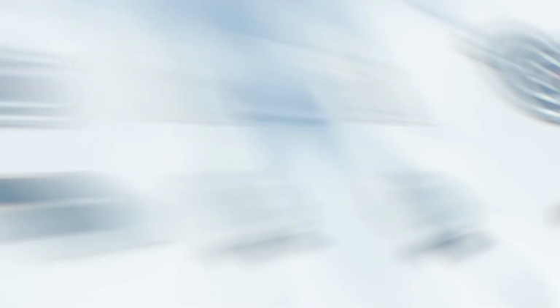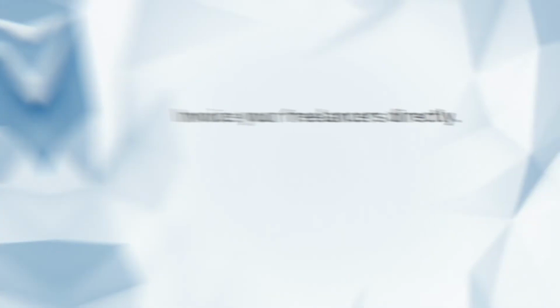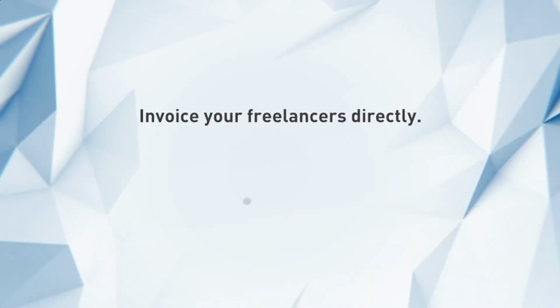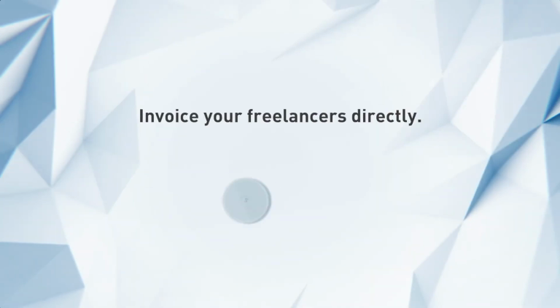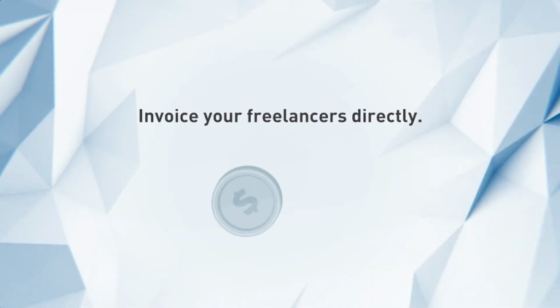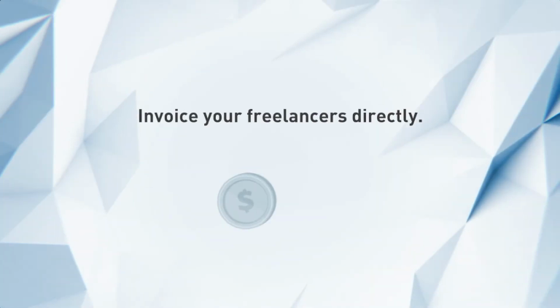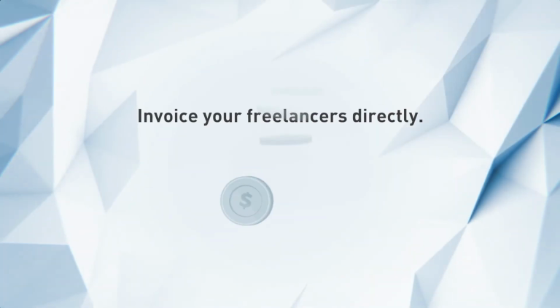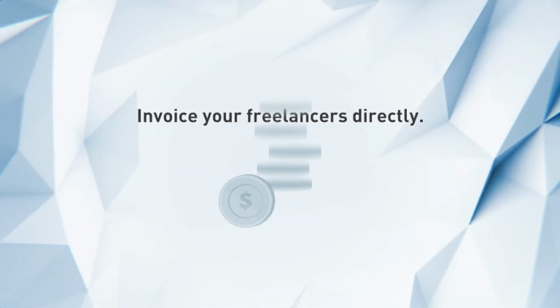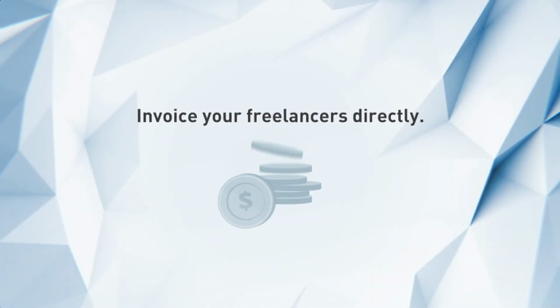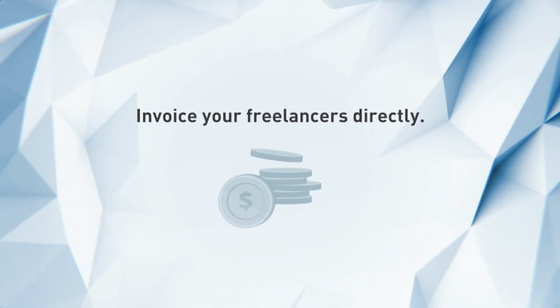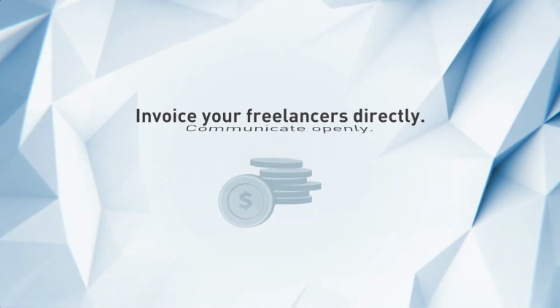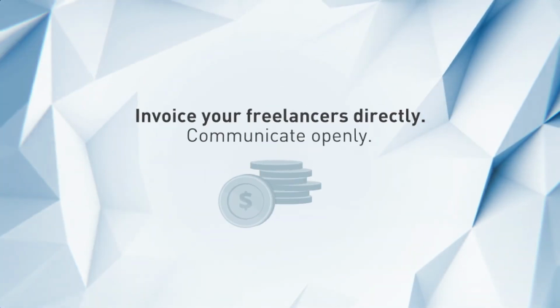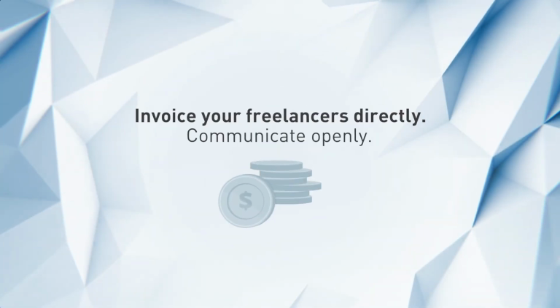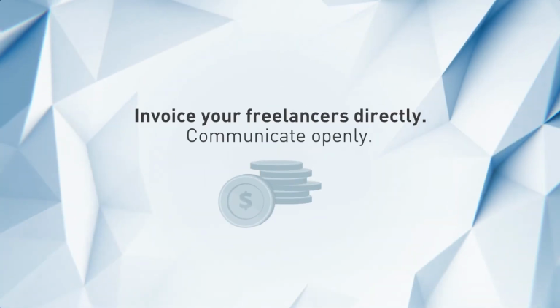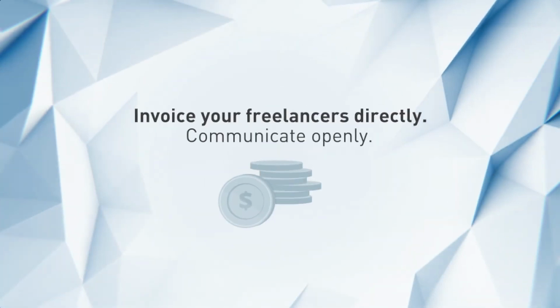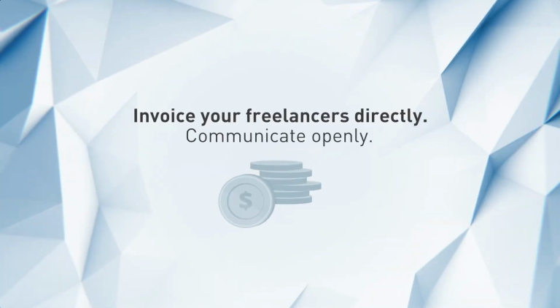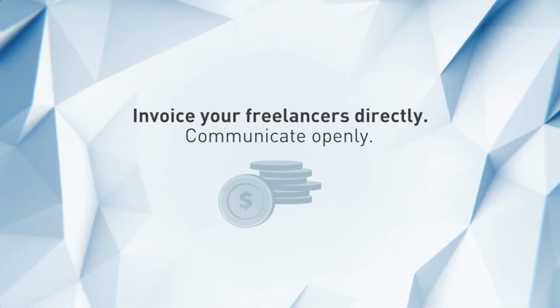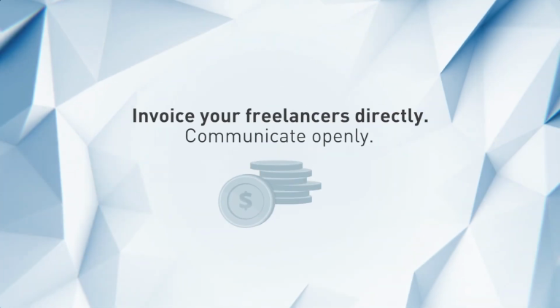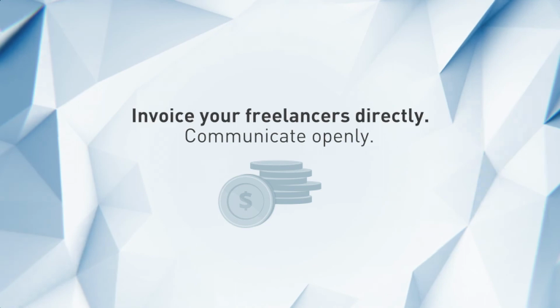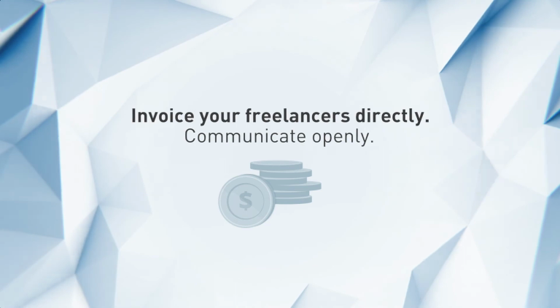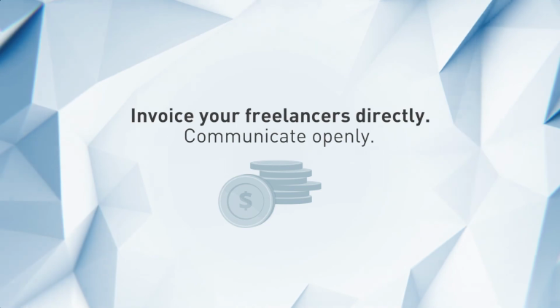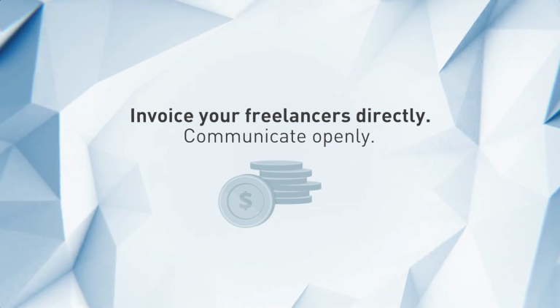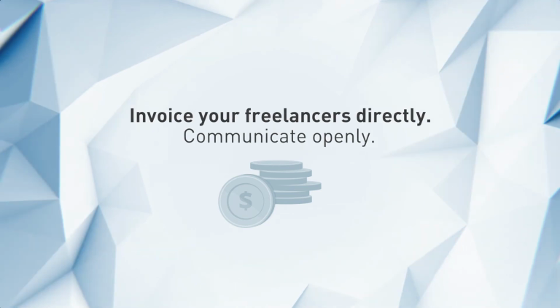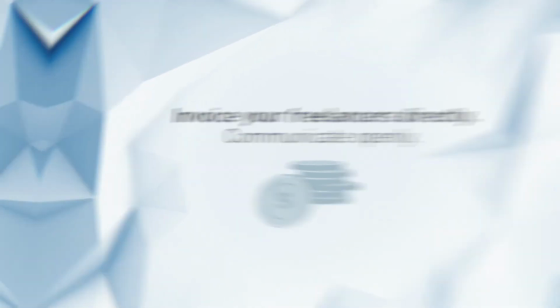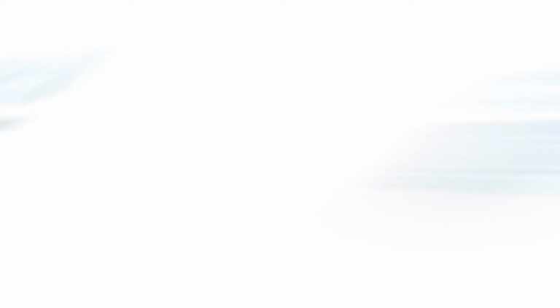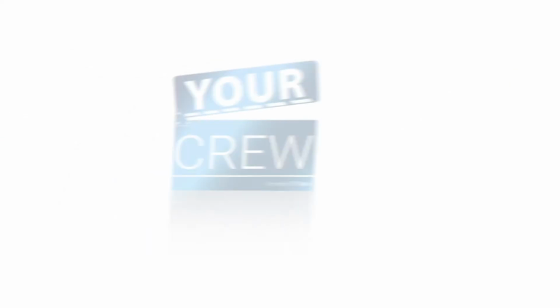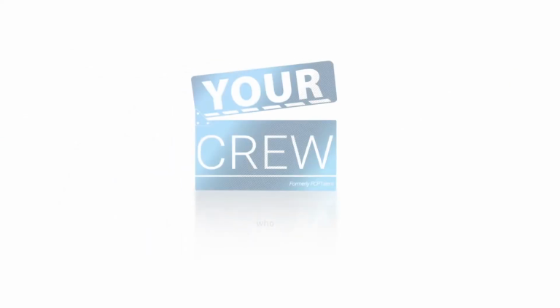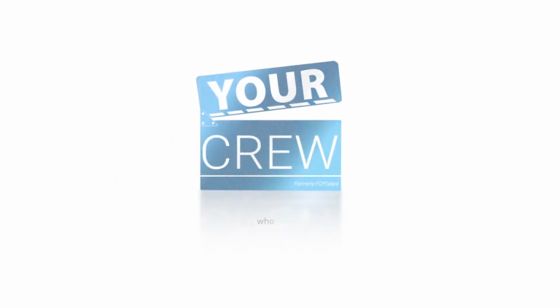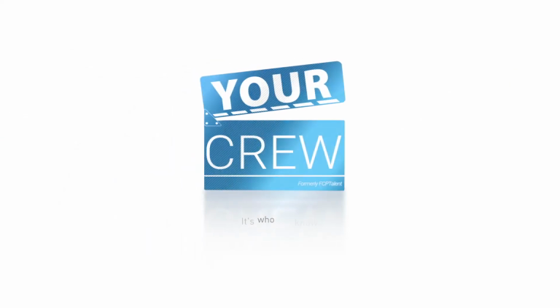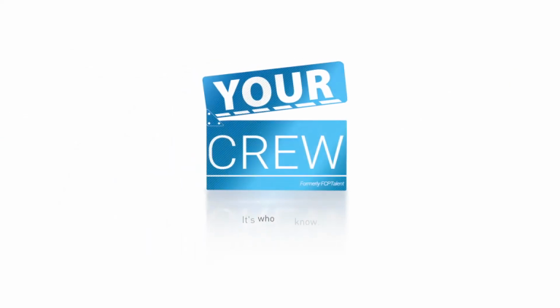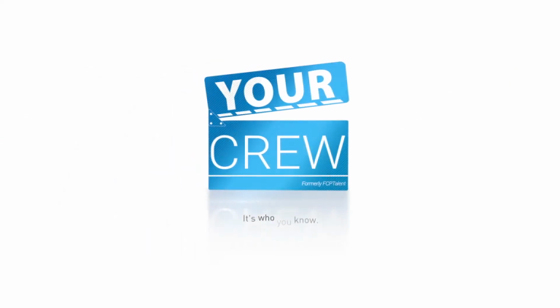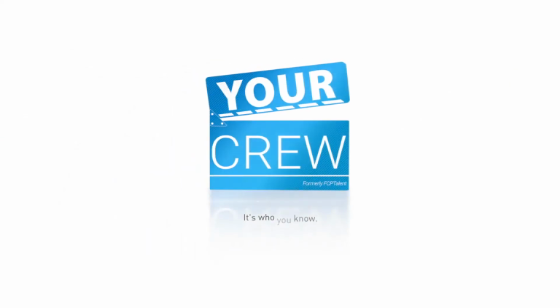Invoice your freelancer directly, communicate openly, and we'll always have your back at yourcrew.io